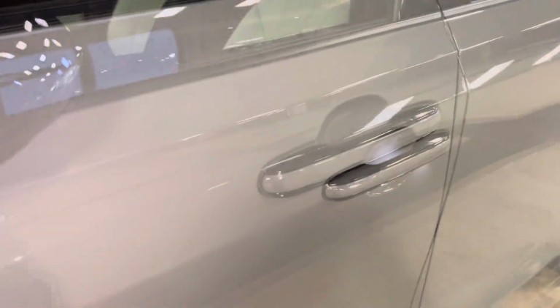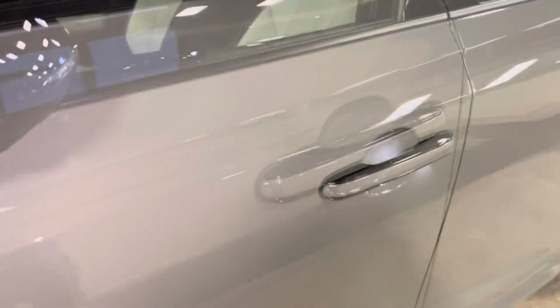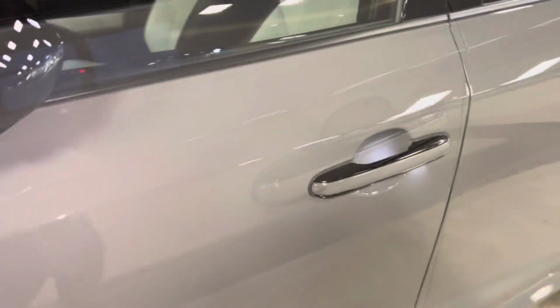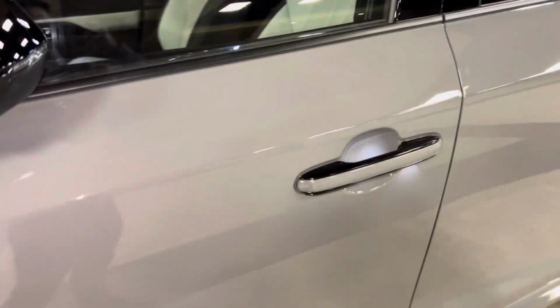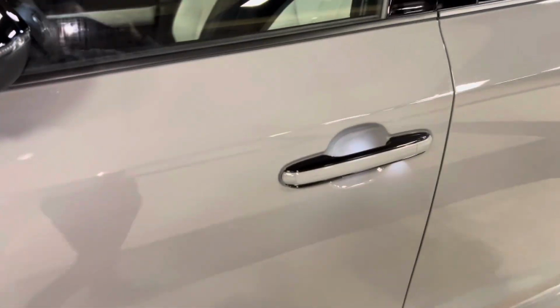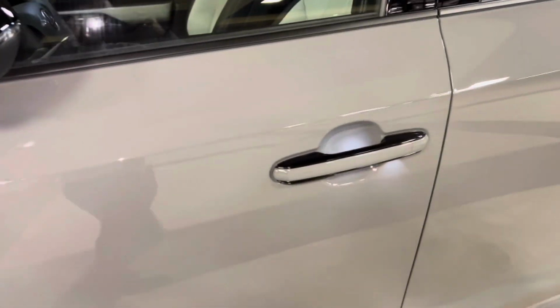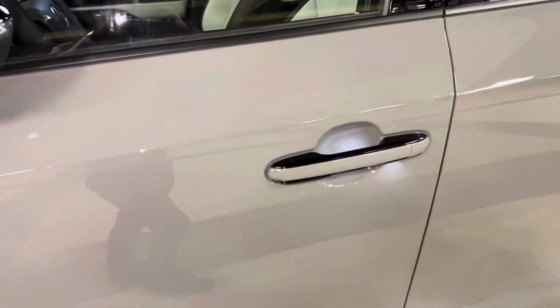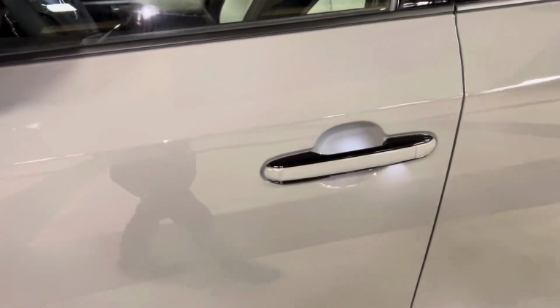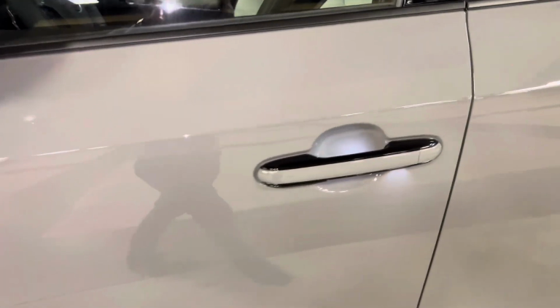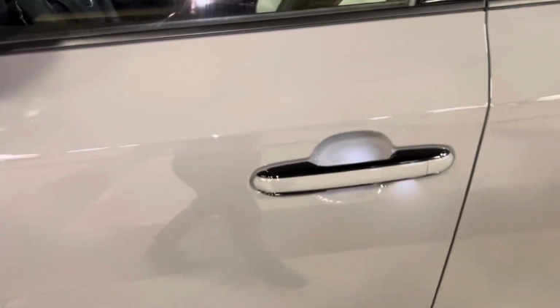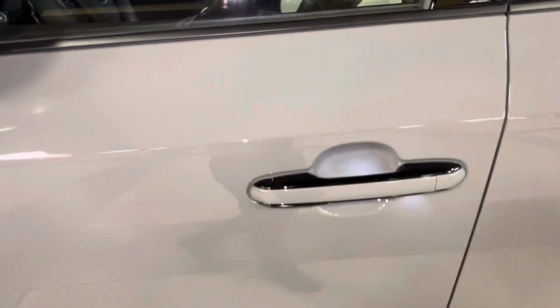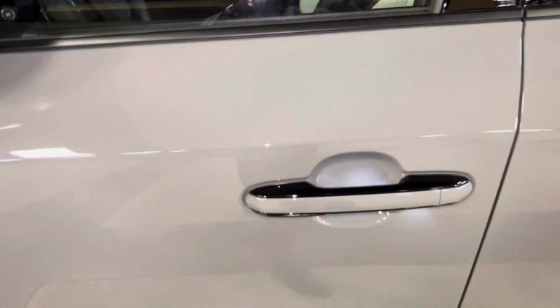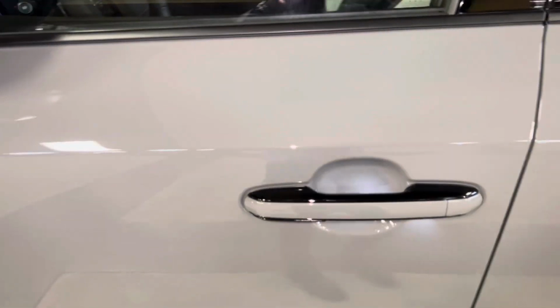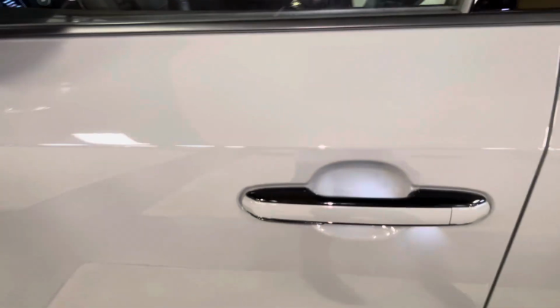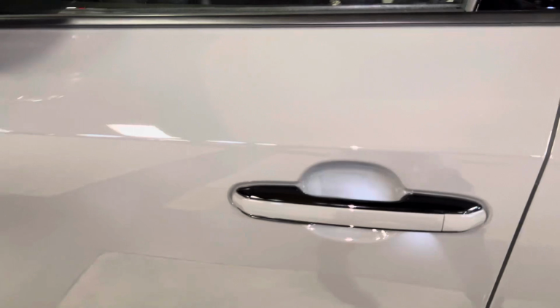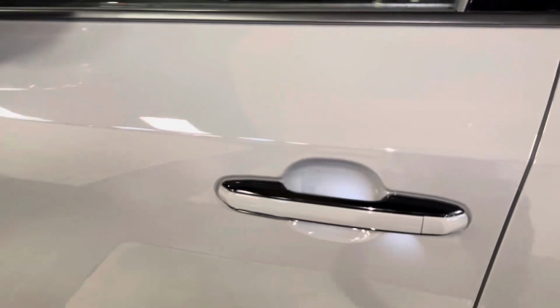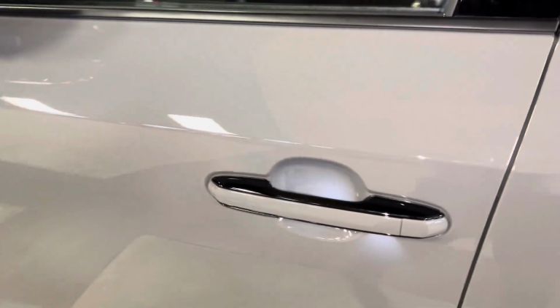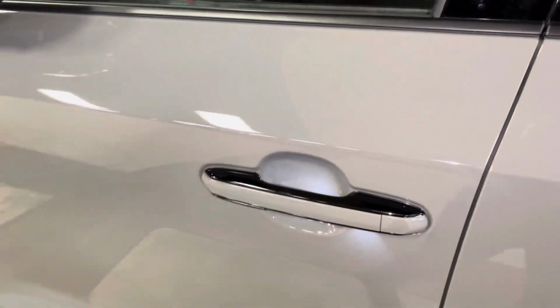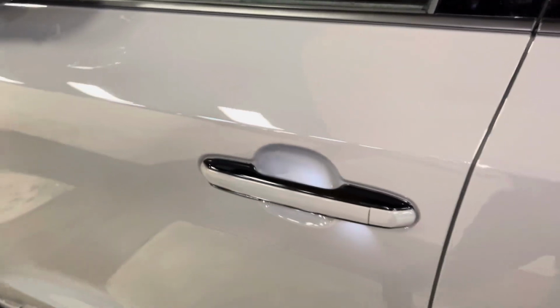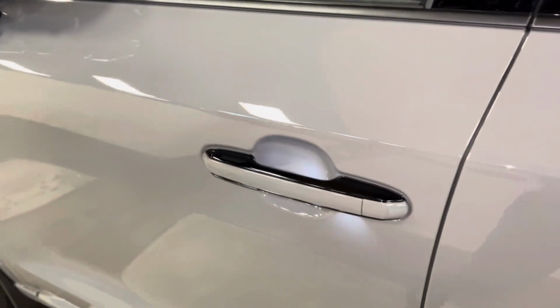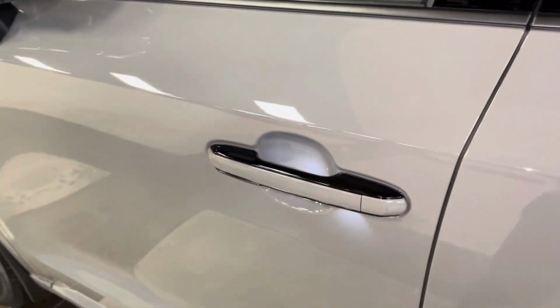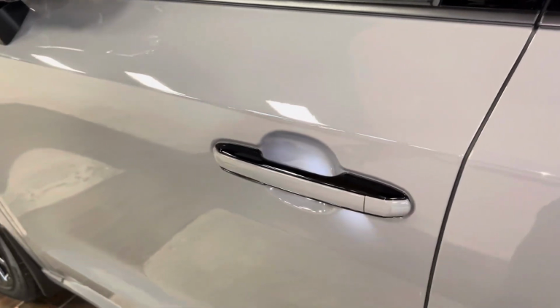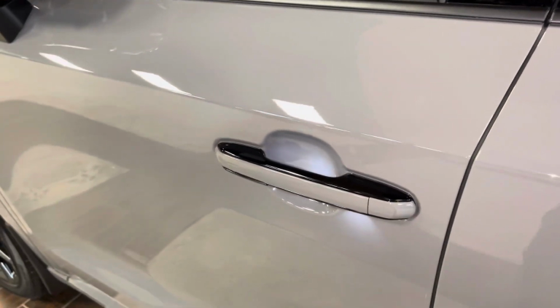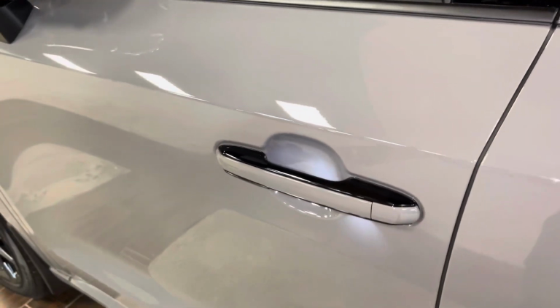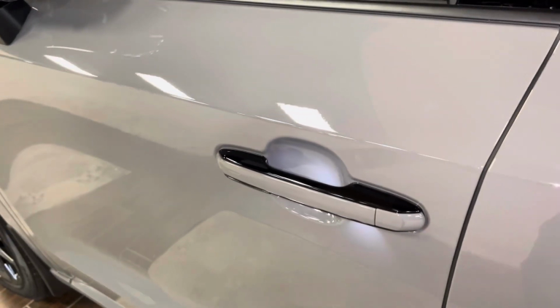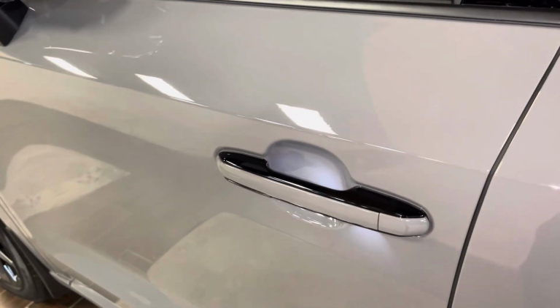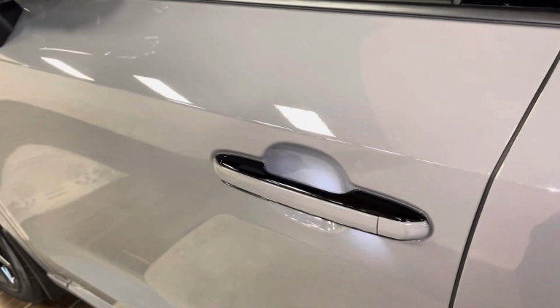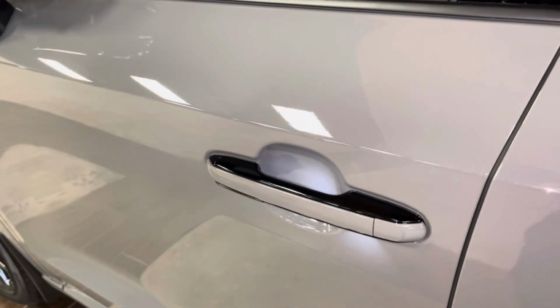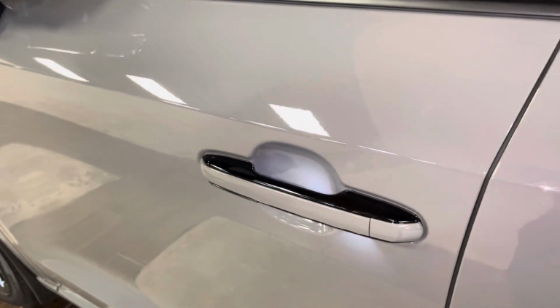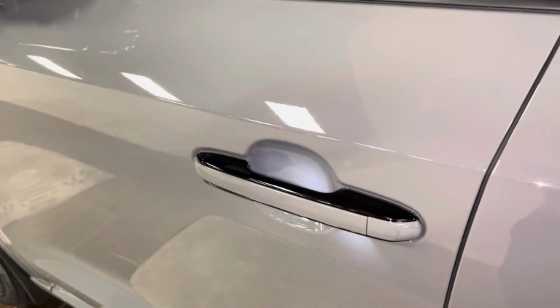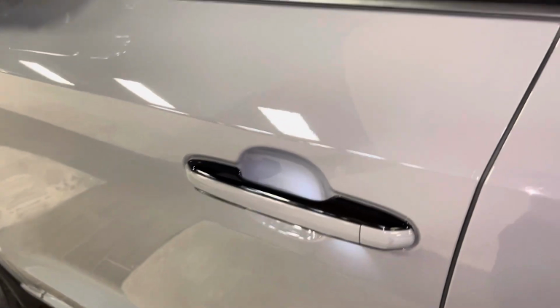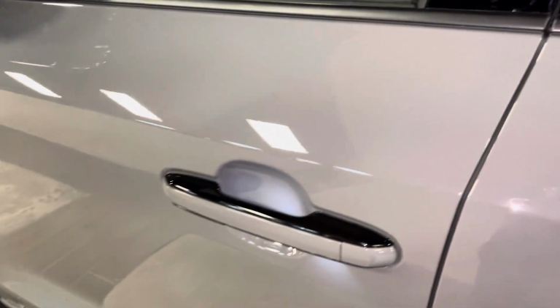This vehicle is equipped with a digital latch. To unlock the vehicle, simply touch by the door handle.